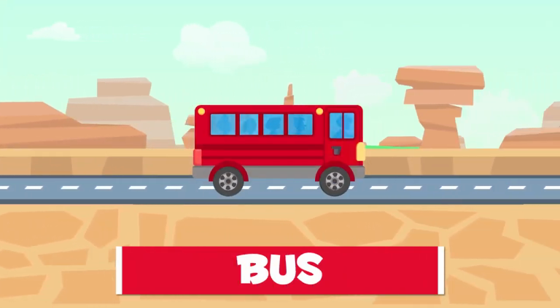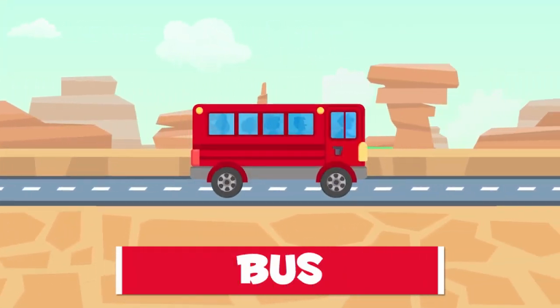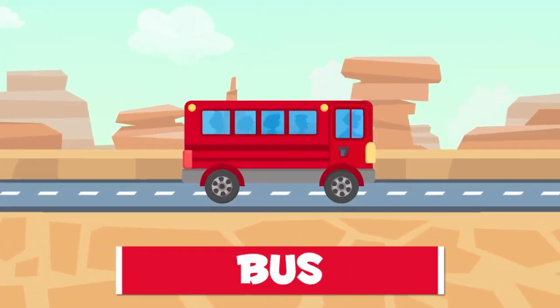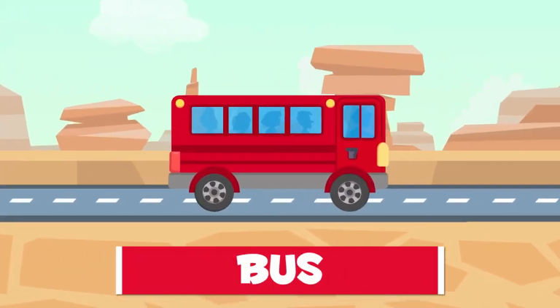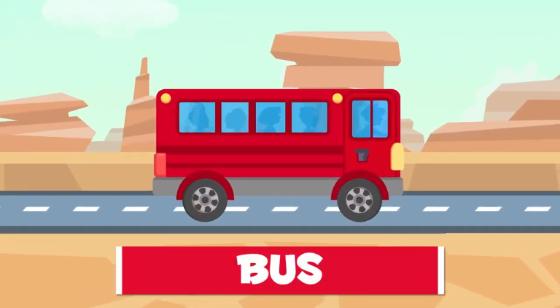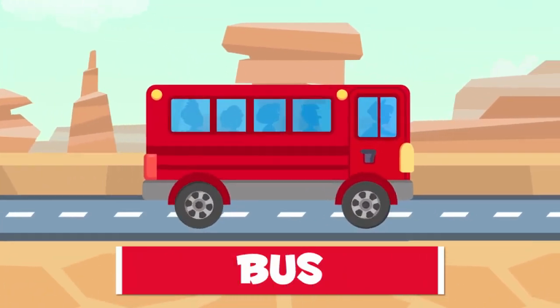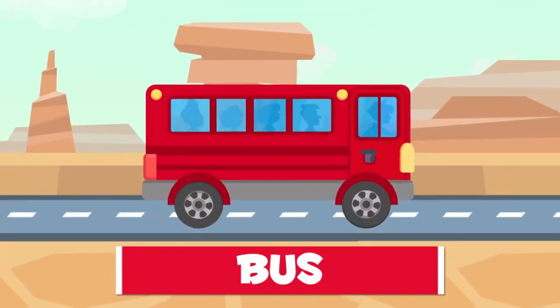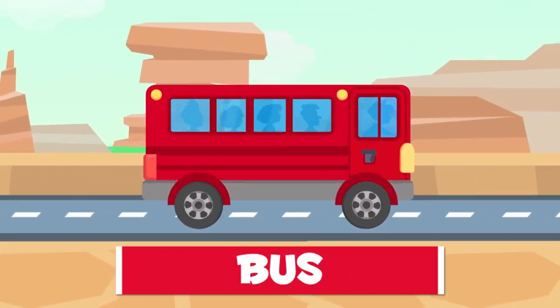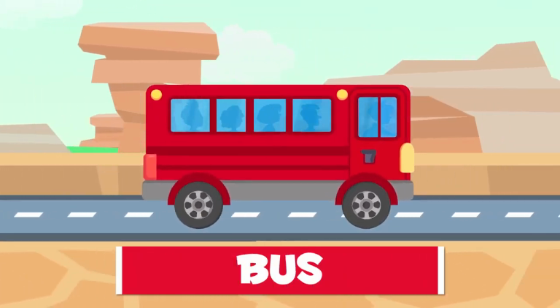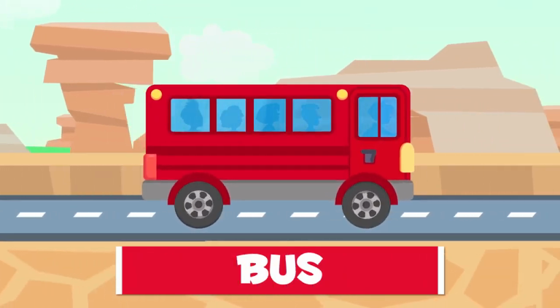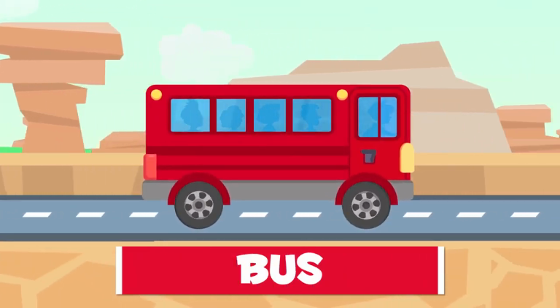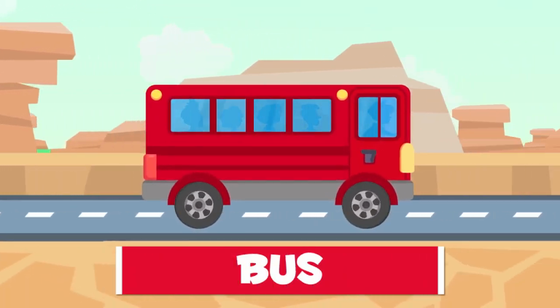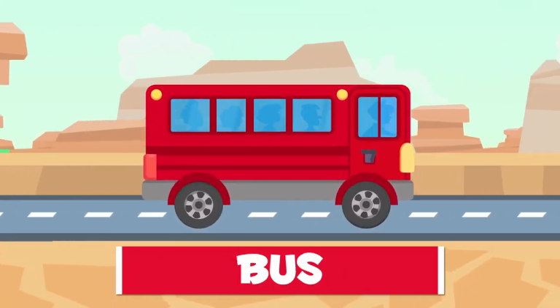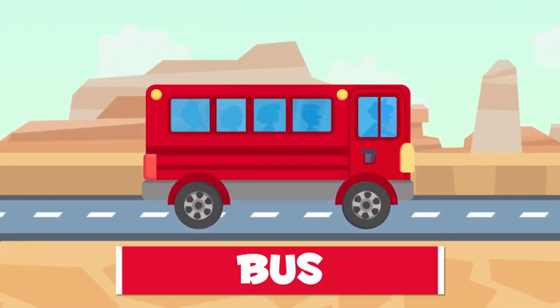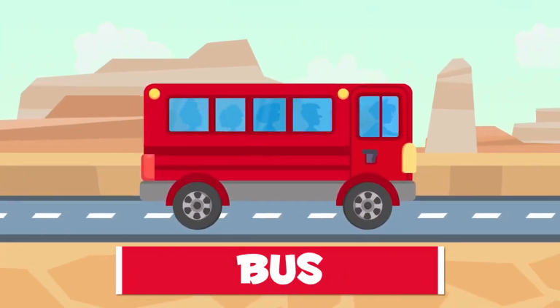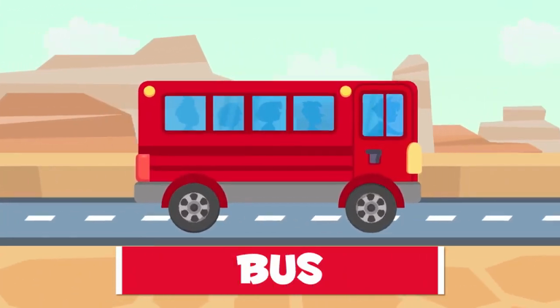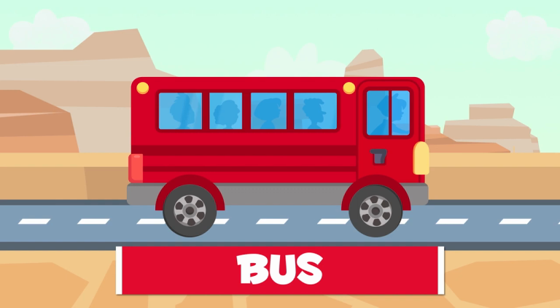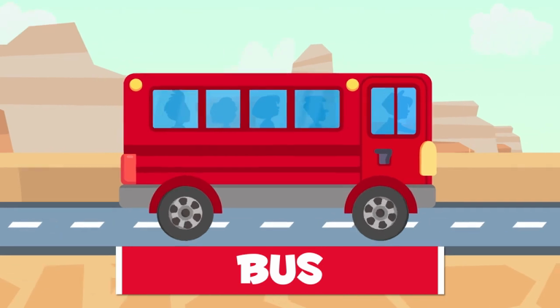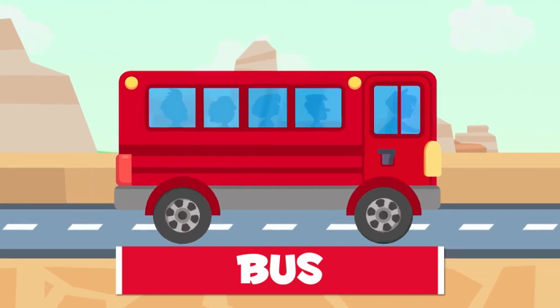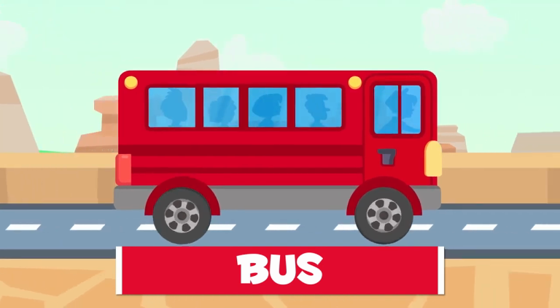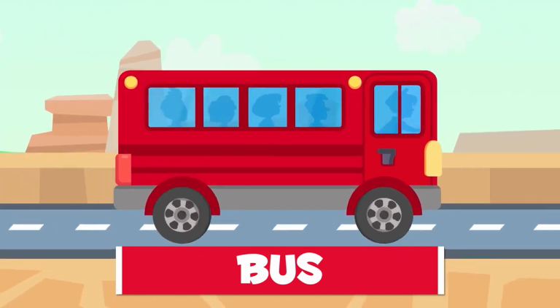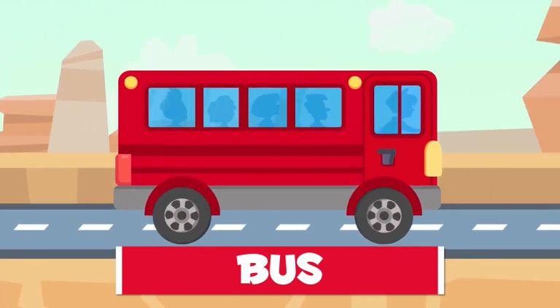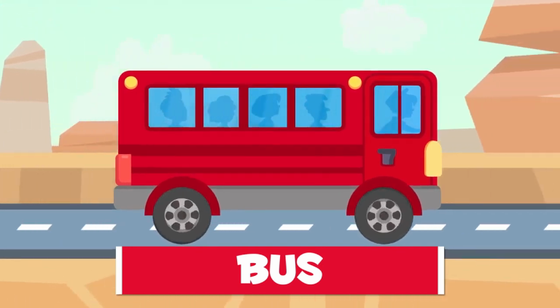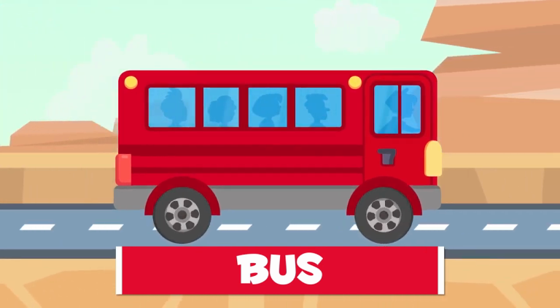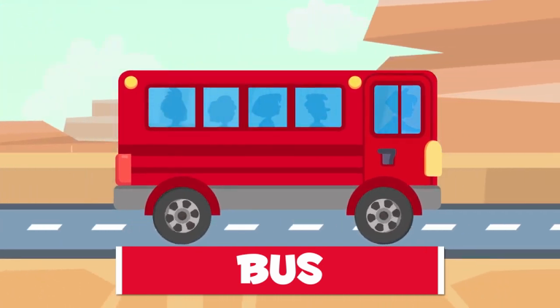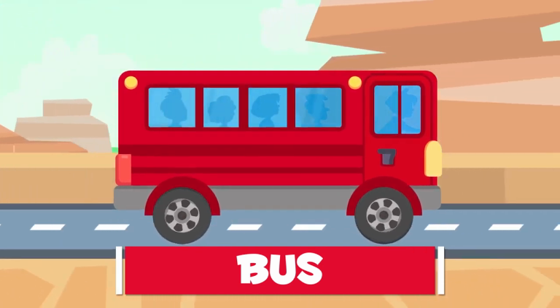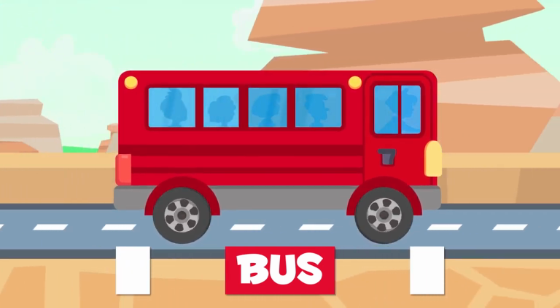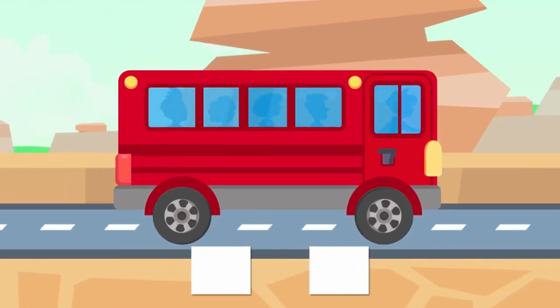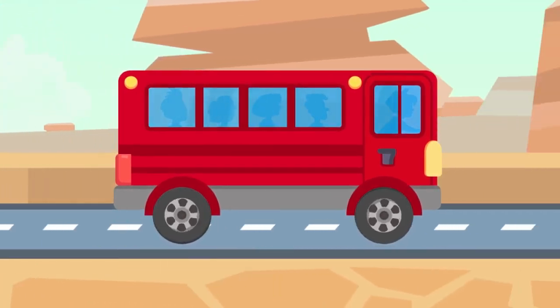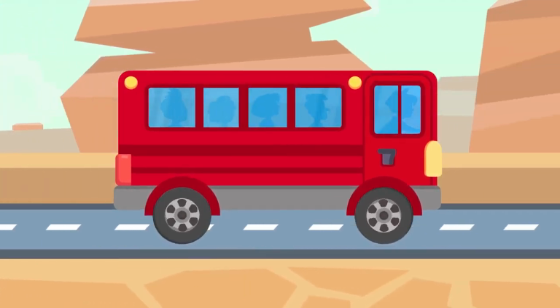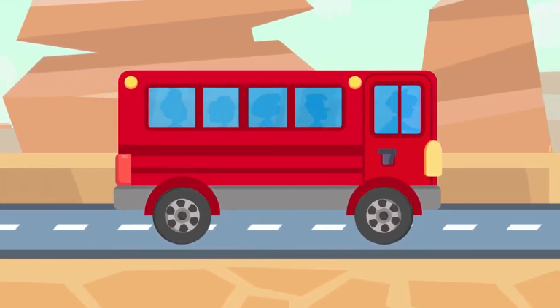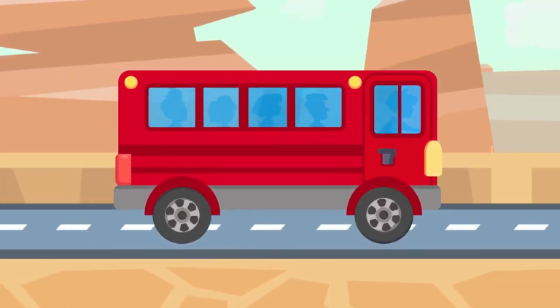This is a bus. Once you get on, the driver will take you and up to 50 more passengers. Let's go.